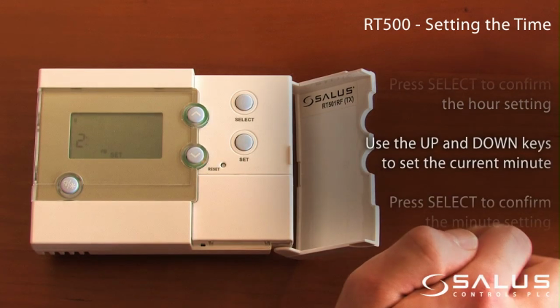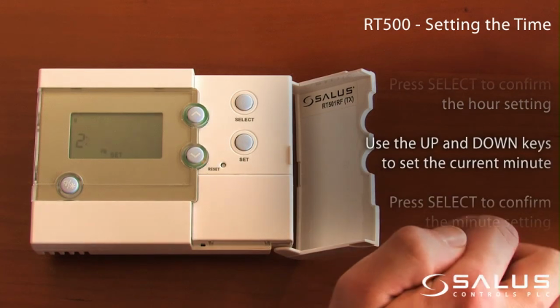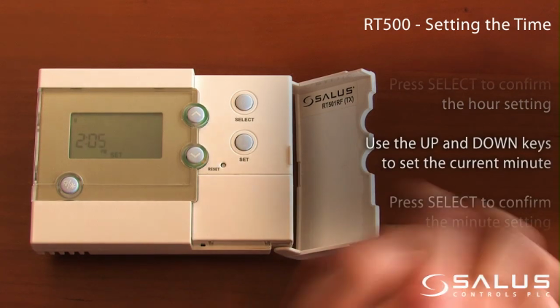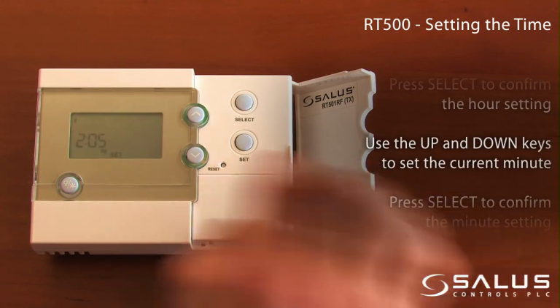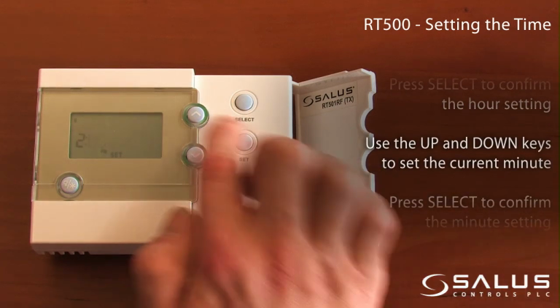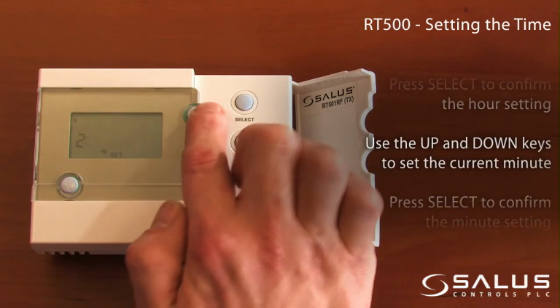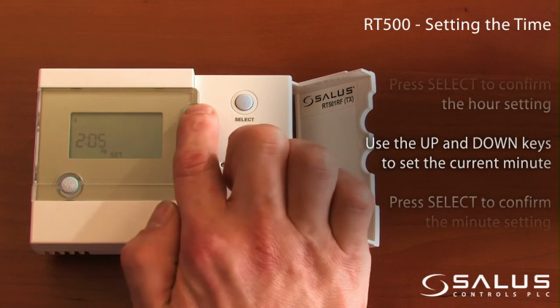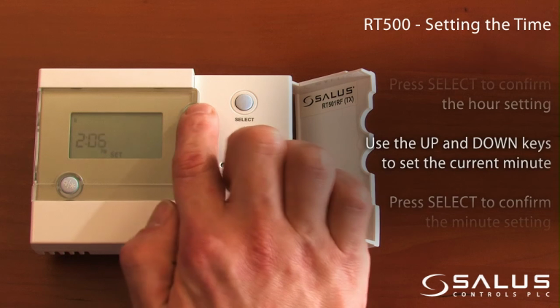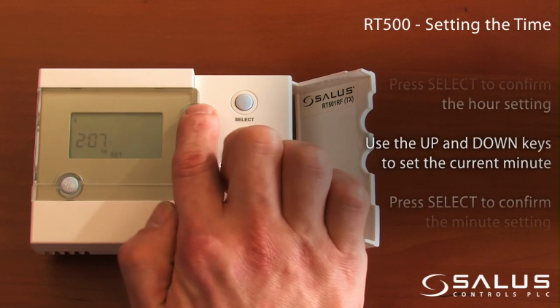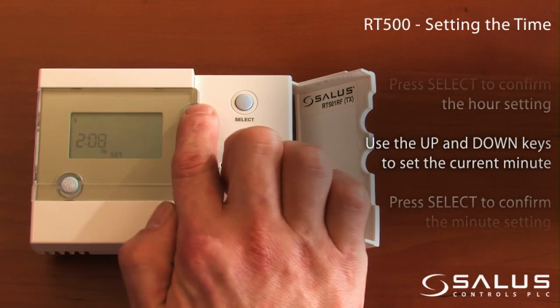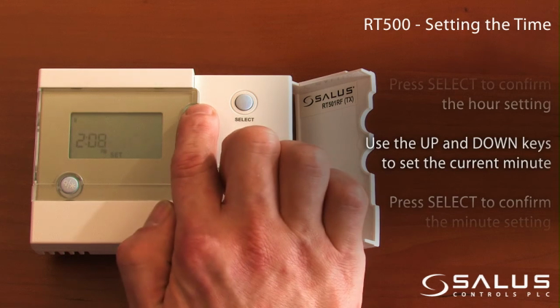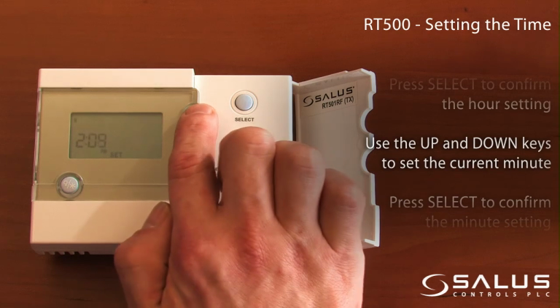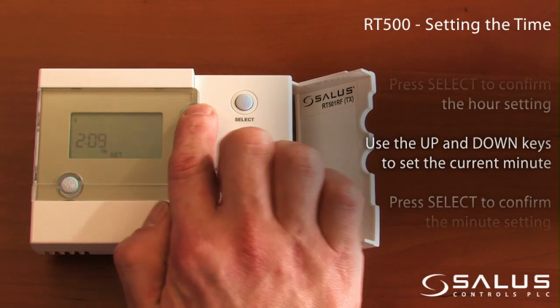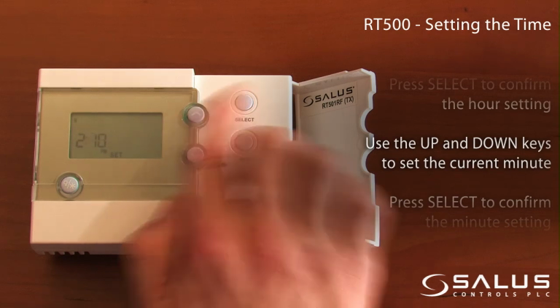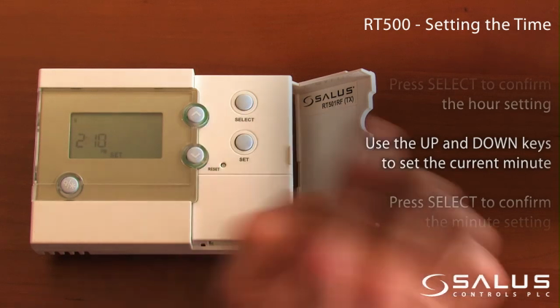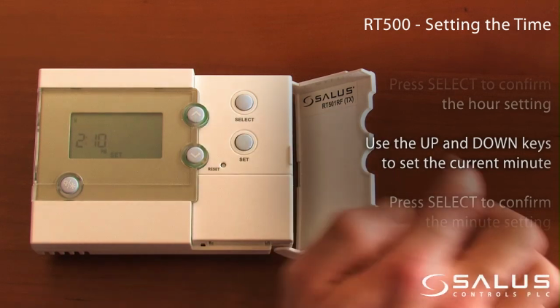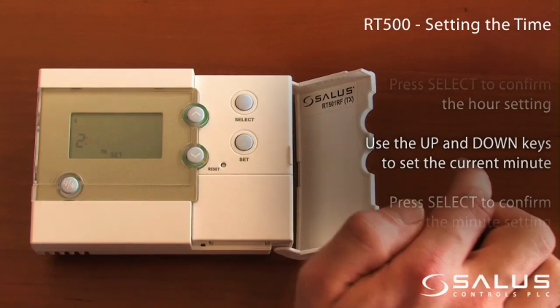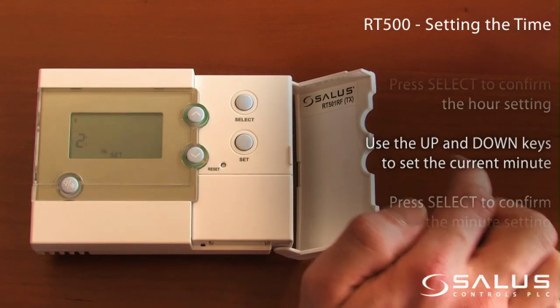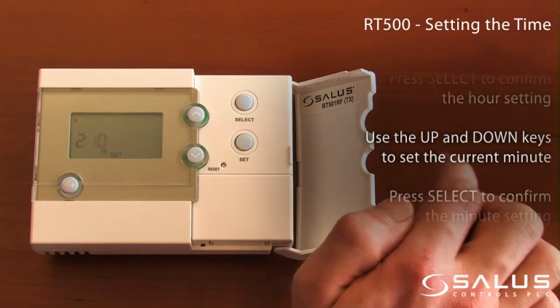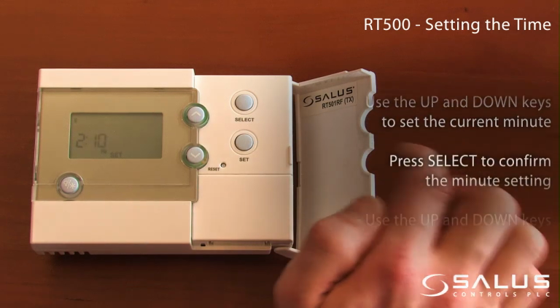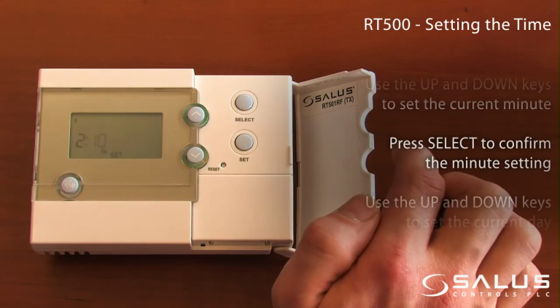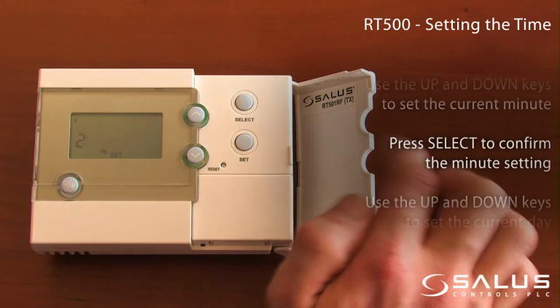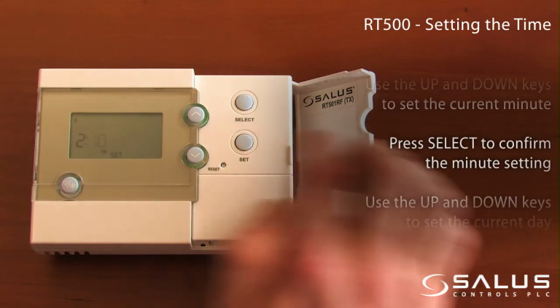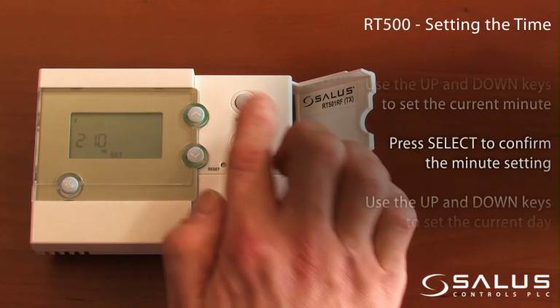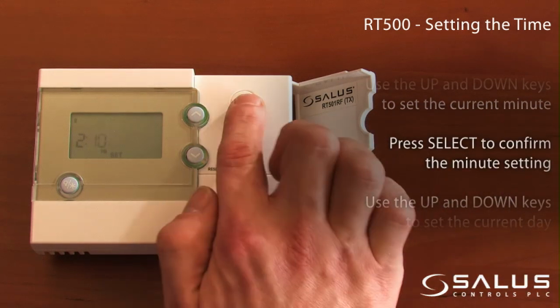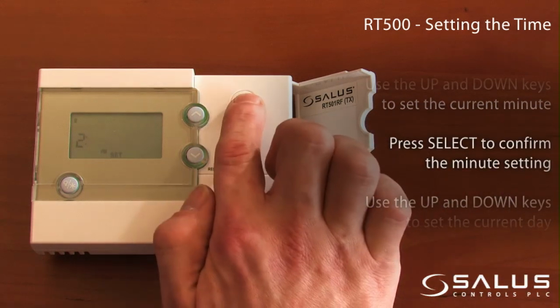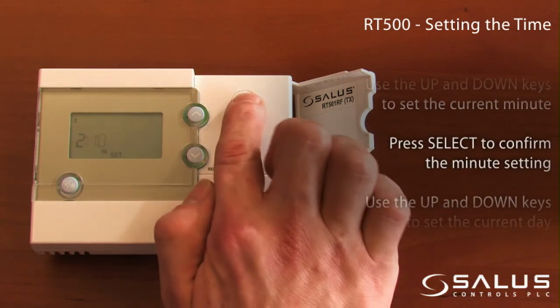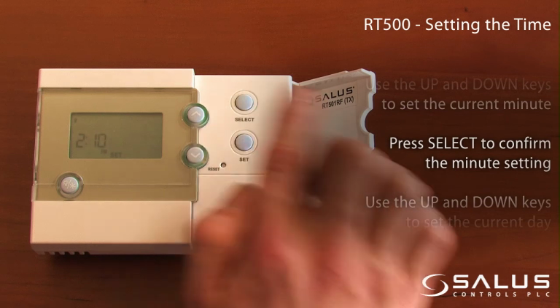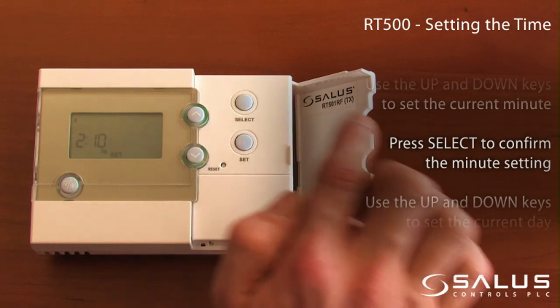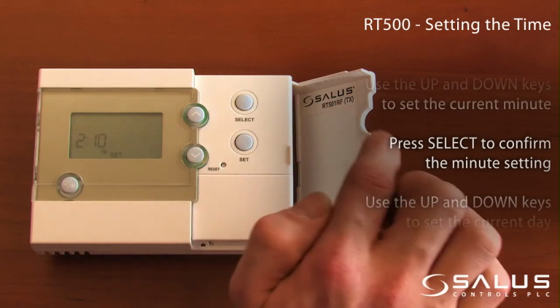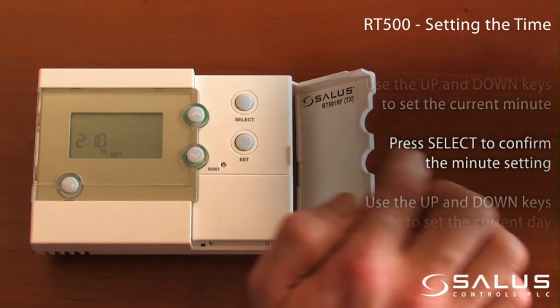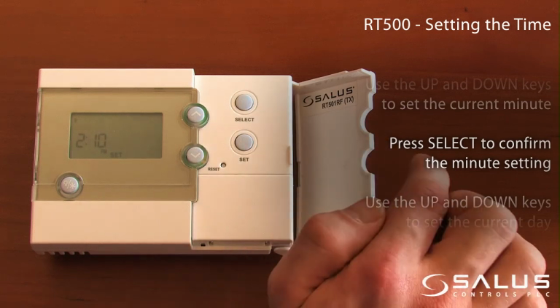Use the up and down keys to set the current minutes. Press select to confirm the minutes setting.